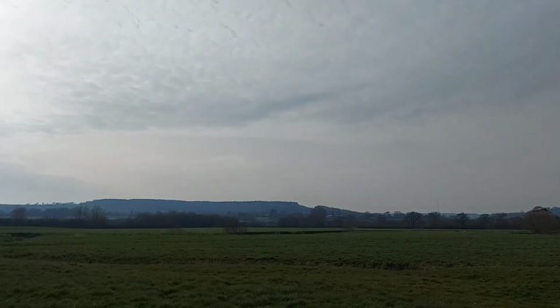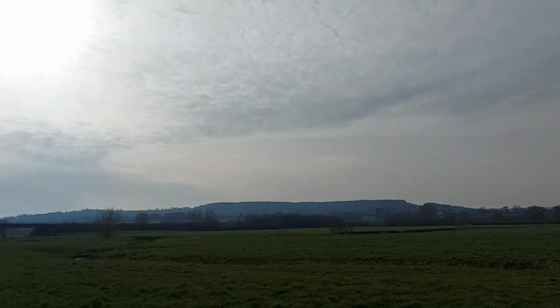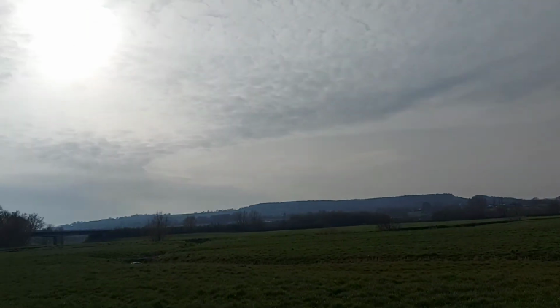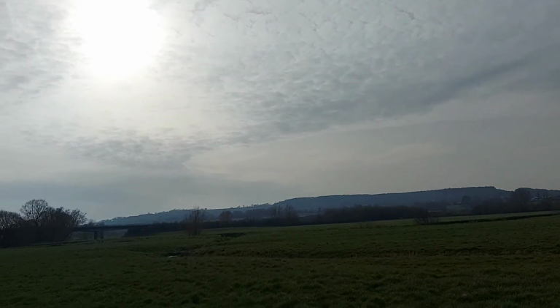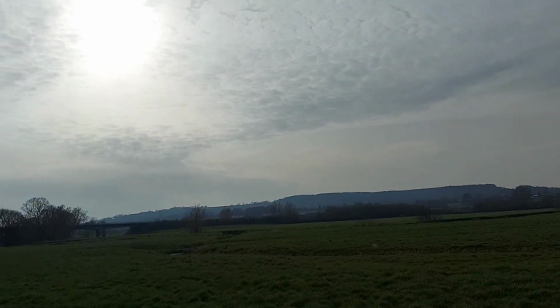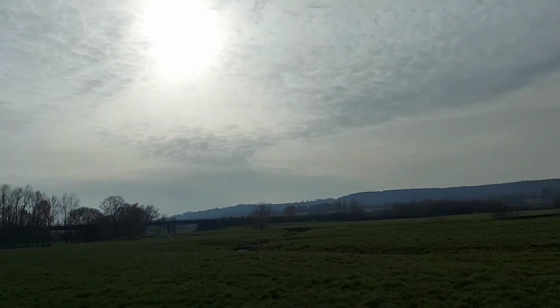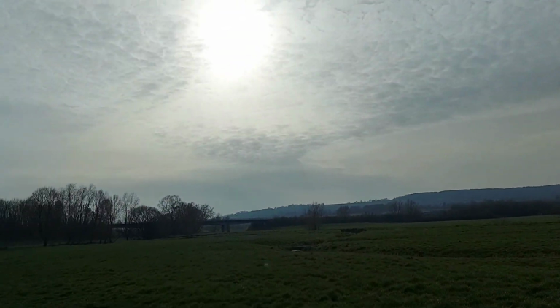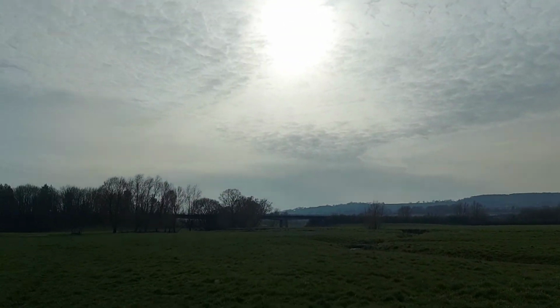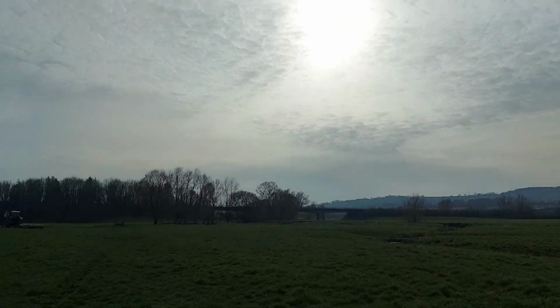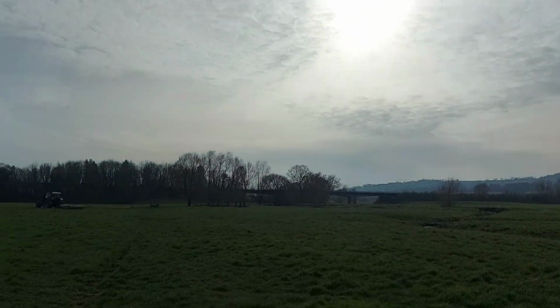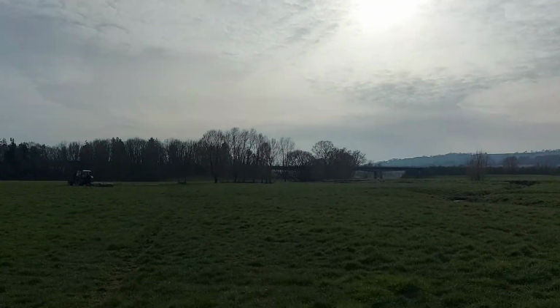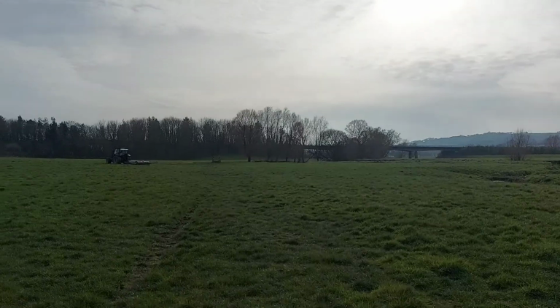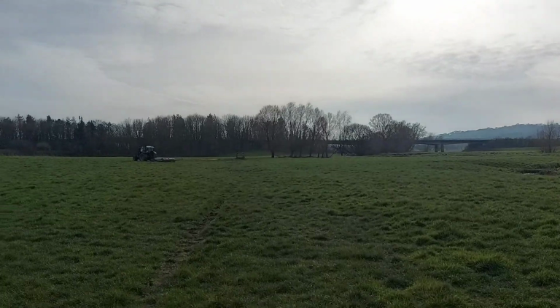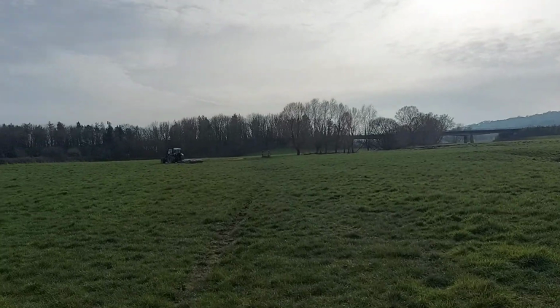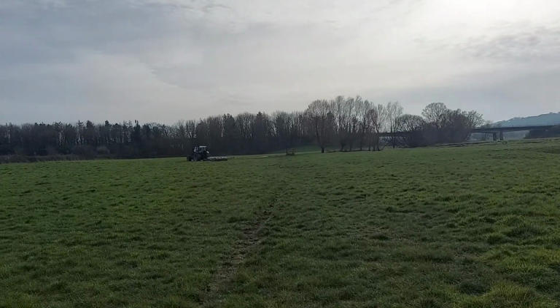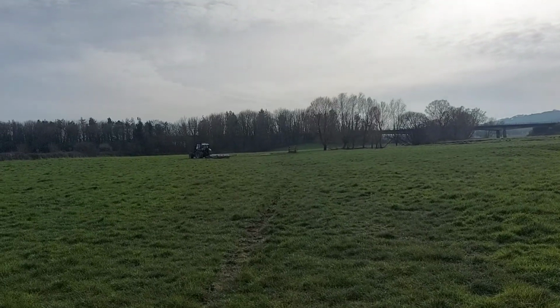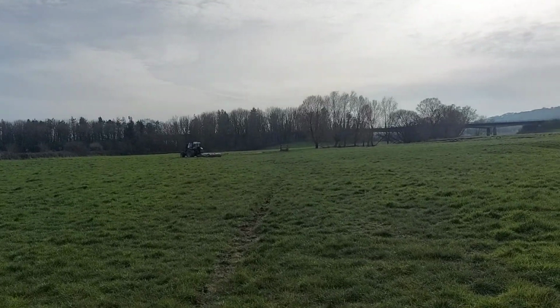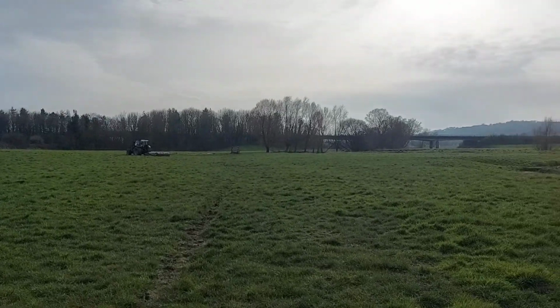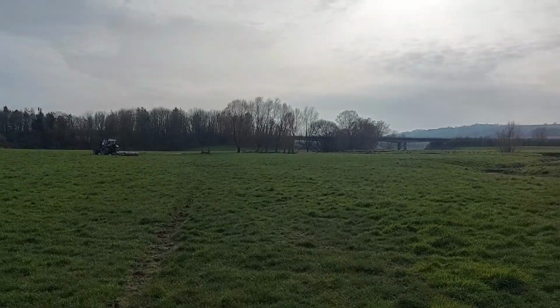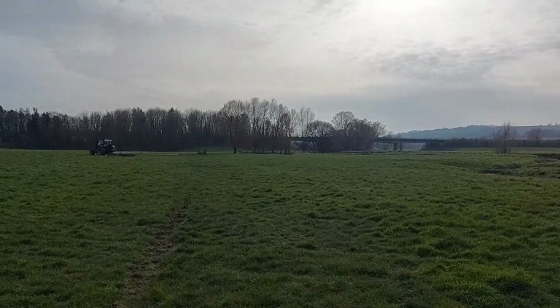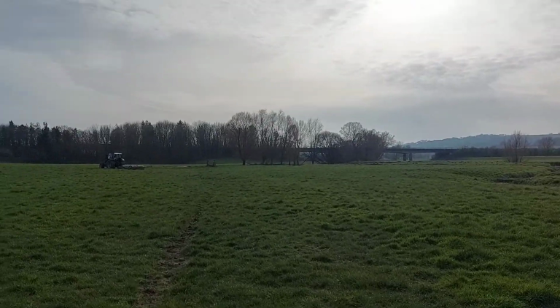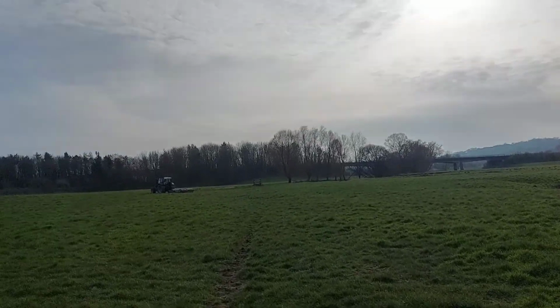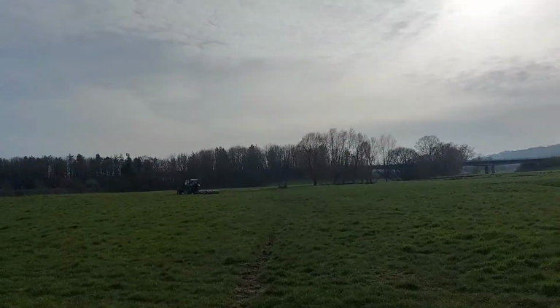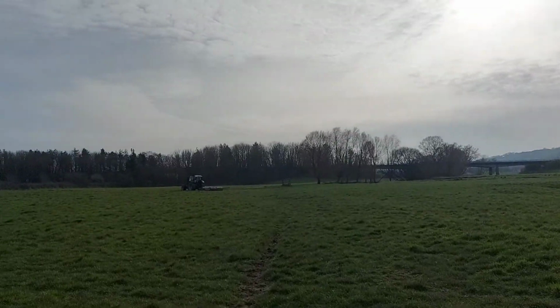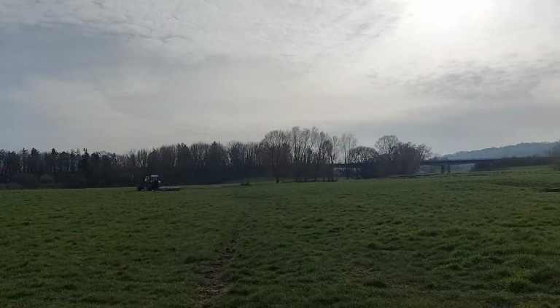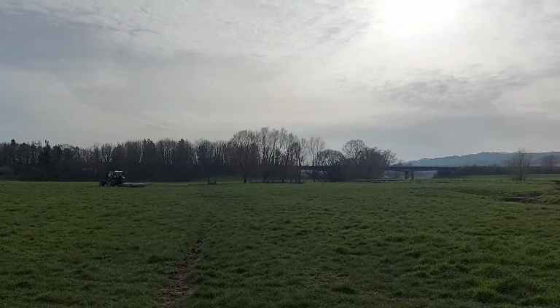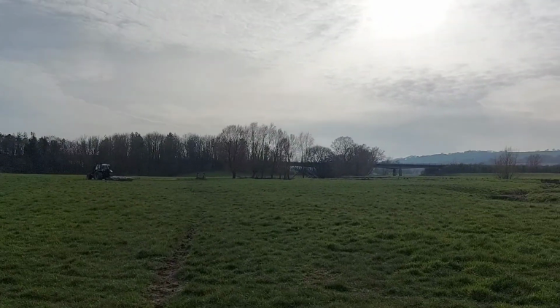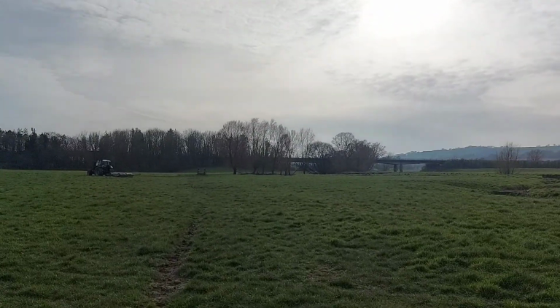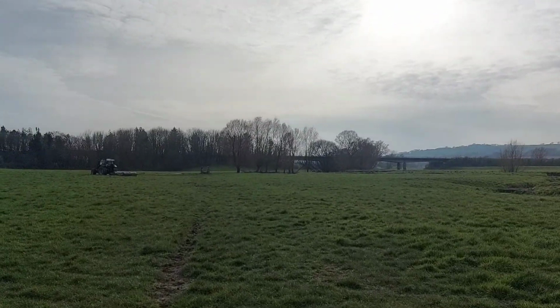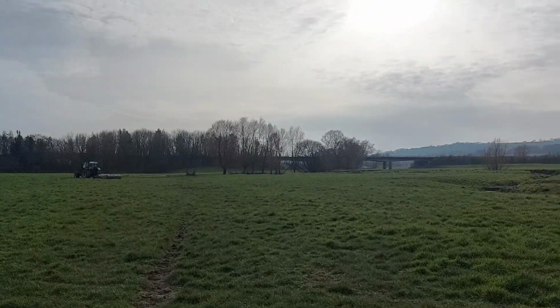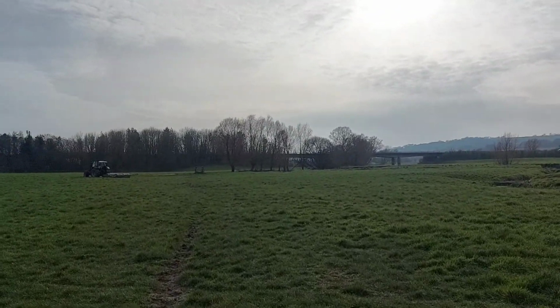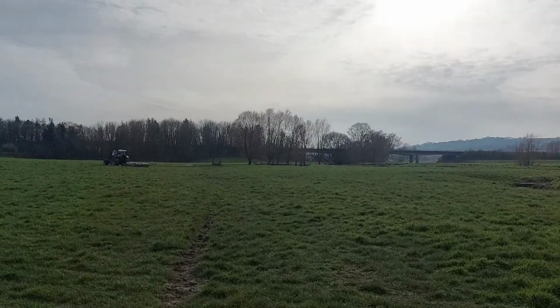Sometimes she just loses it and just wanders off somewhere else. But you know, she's 15, so what's that? 95 in dog years, something like that. So she's doing alright.